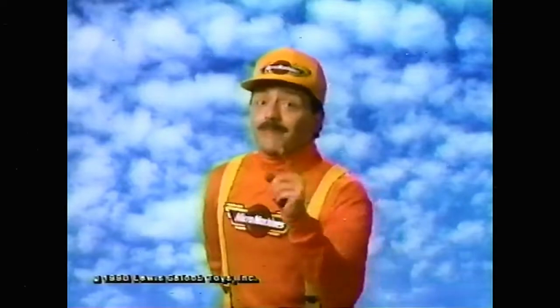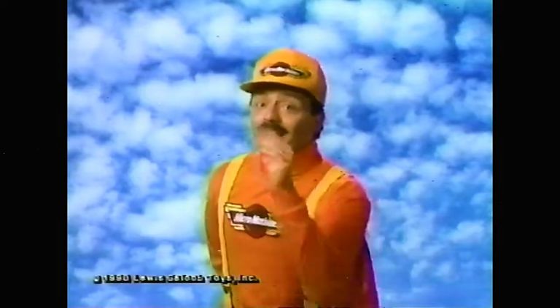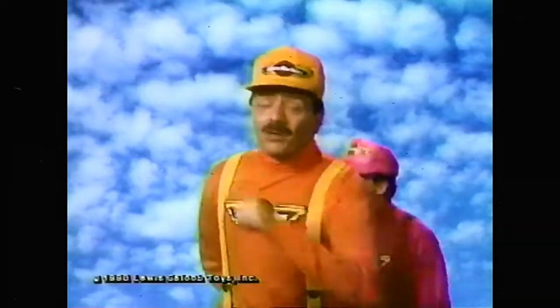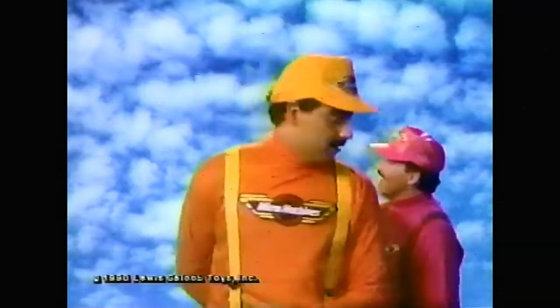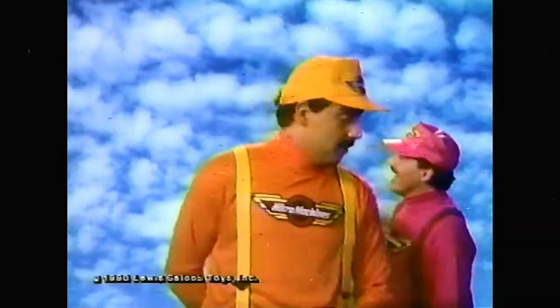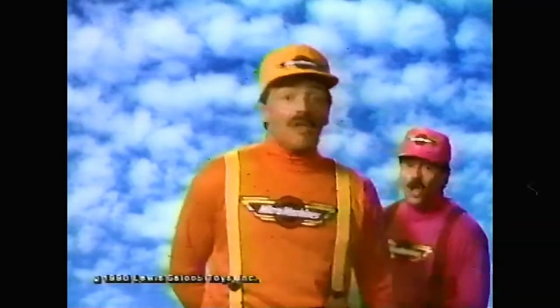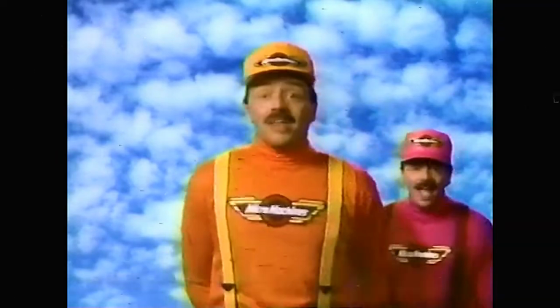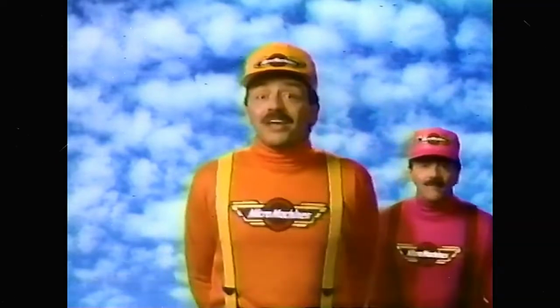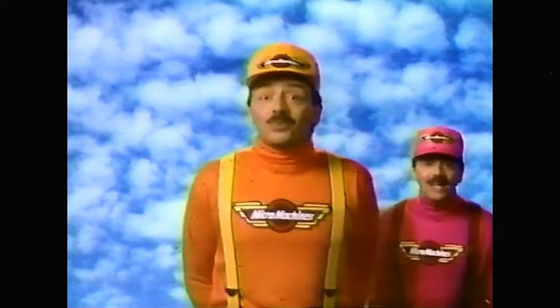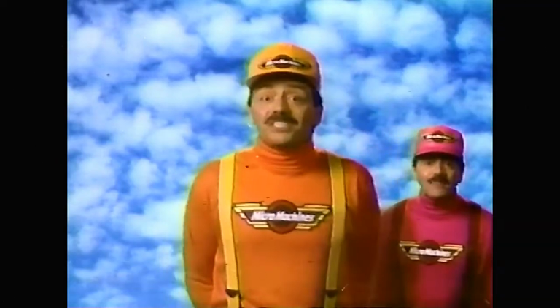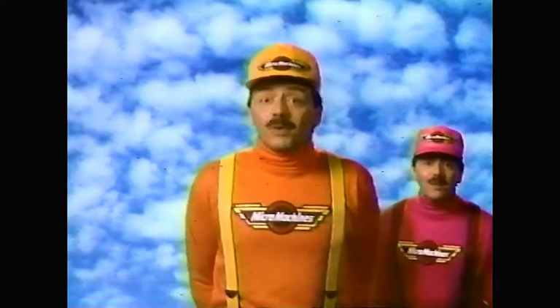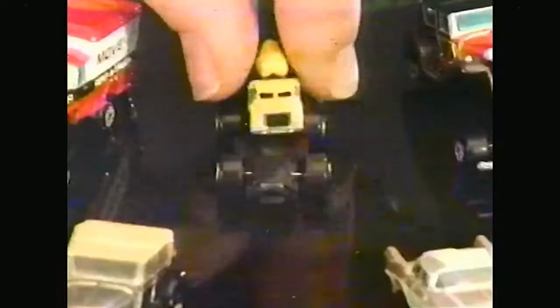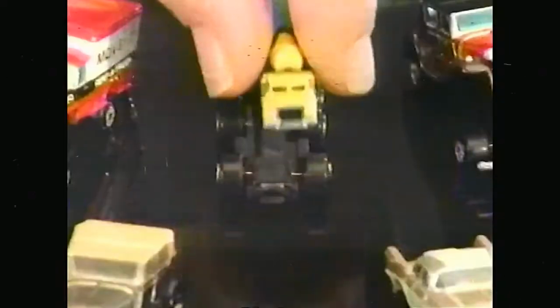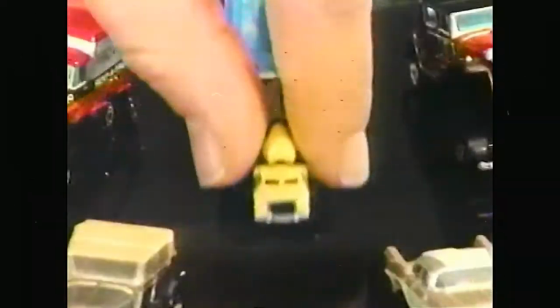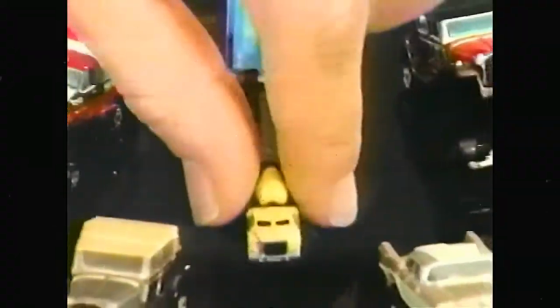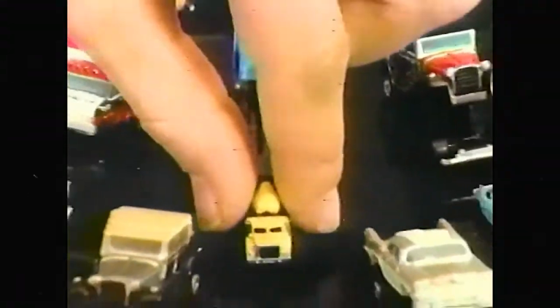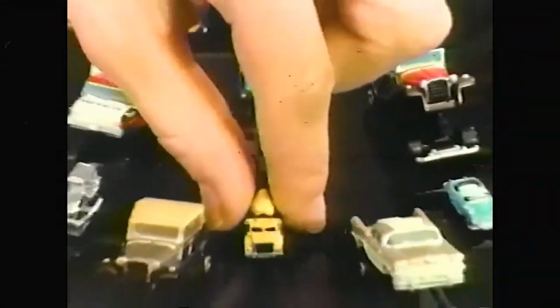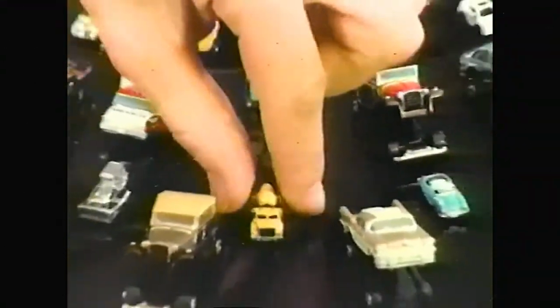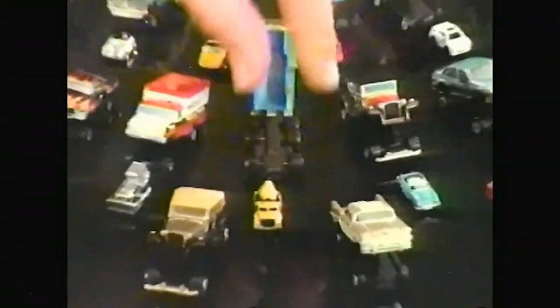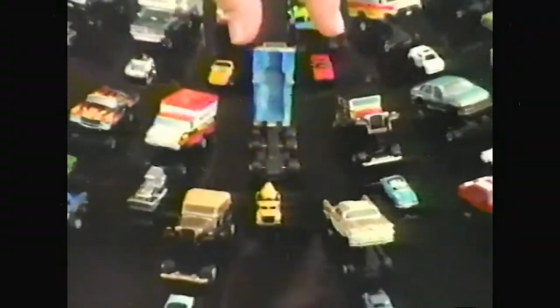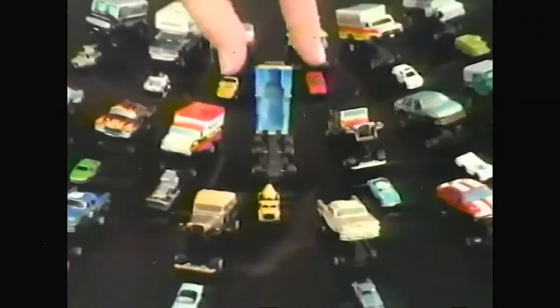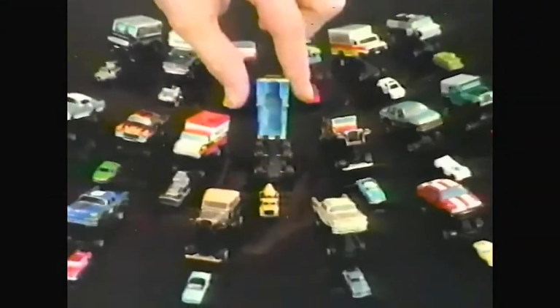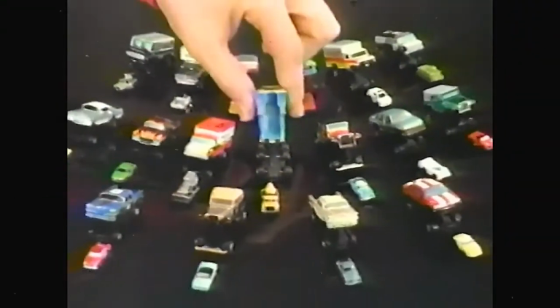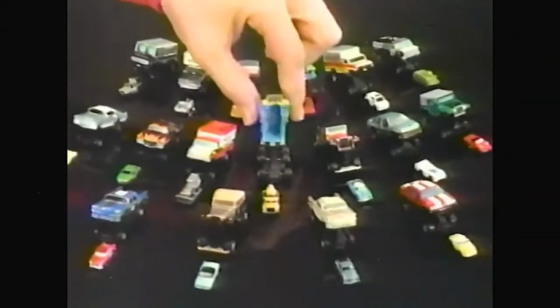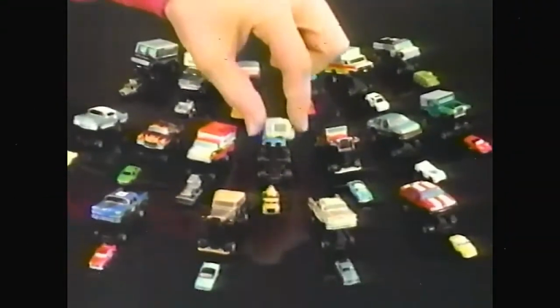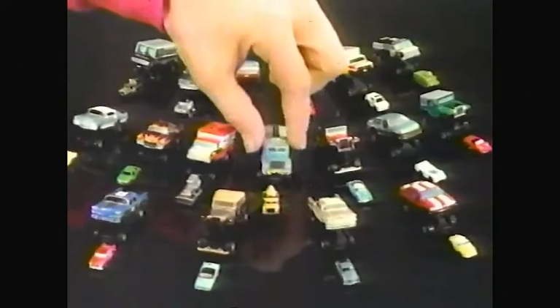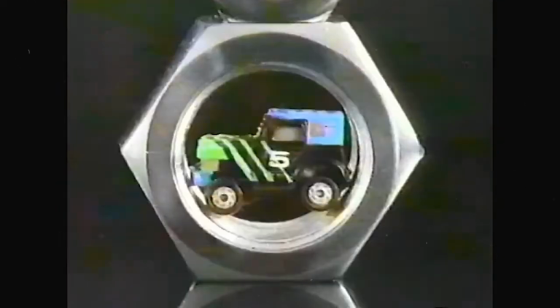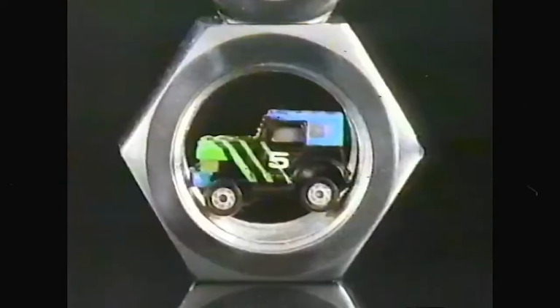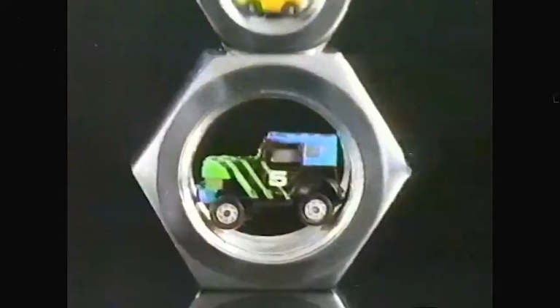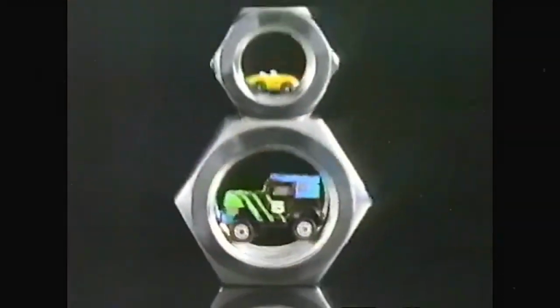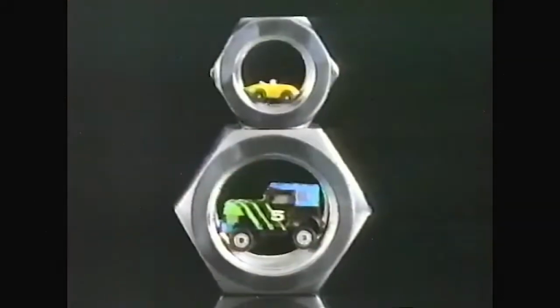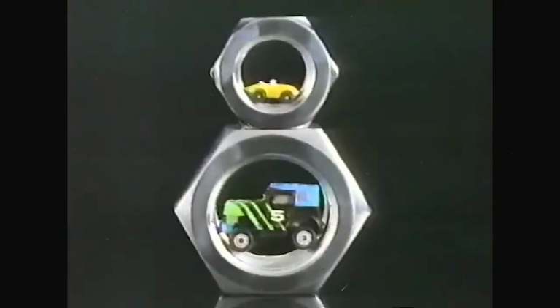Micromachine Man here! Now you can have twice the fun with the Micromachines Insiders Vehicles! There's a tiny Micromachines inside, smaller than enough, this one or this one.